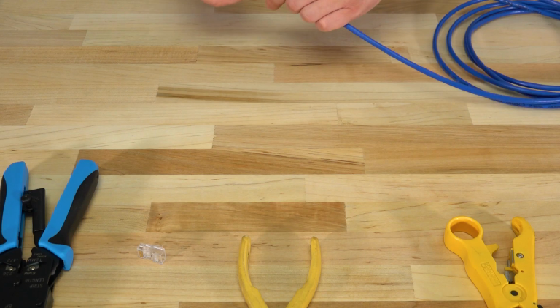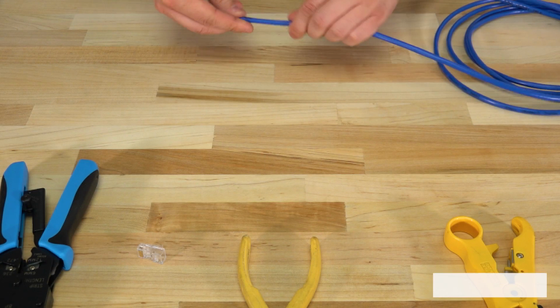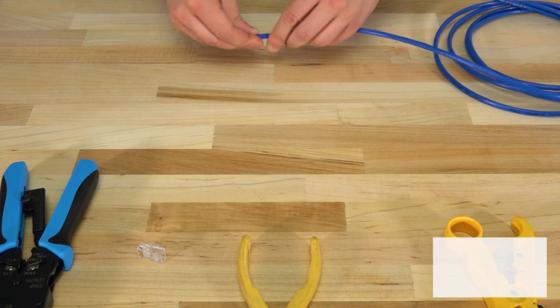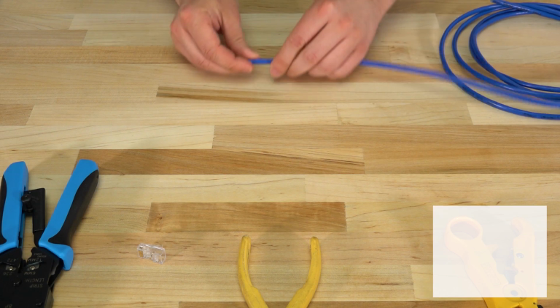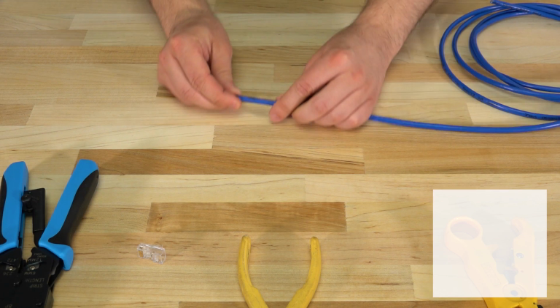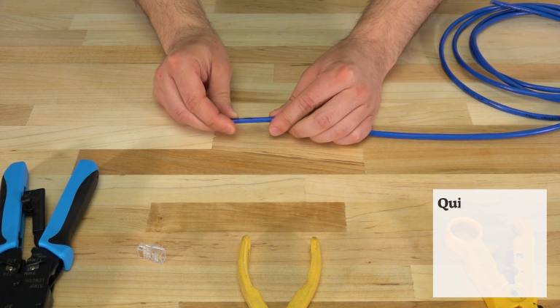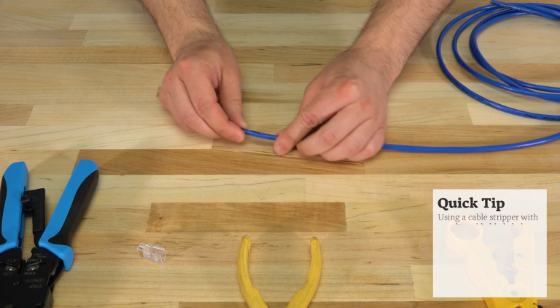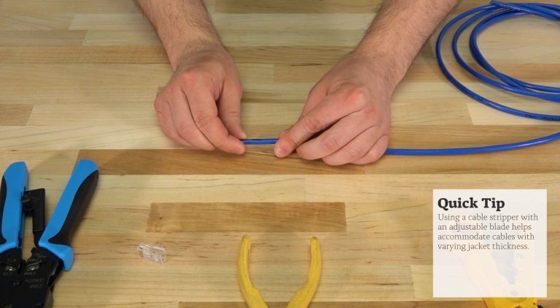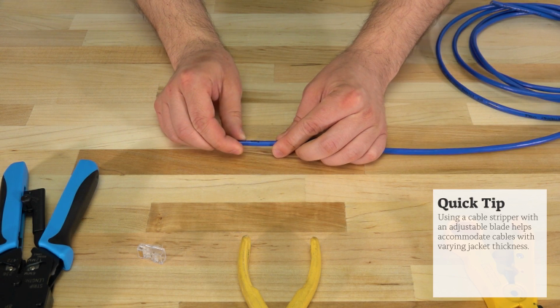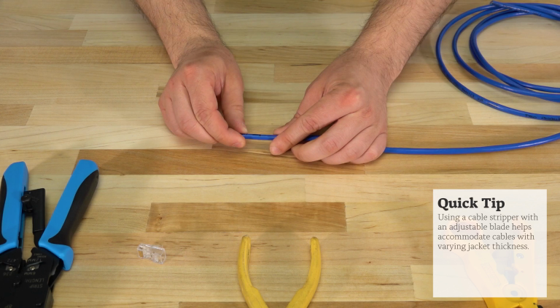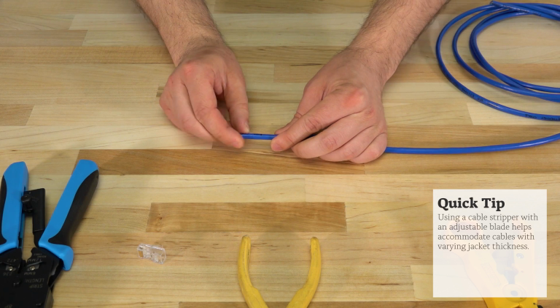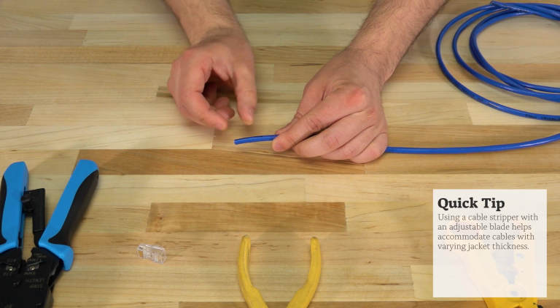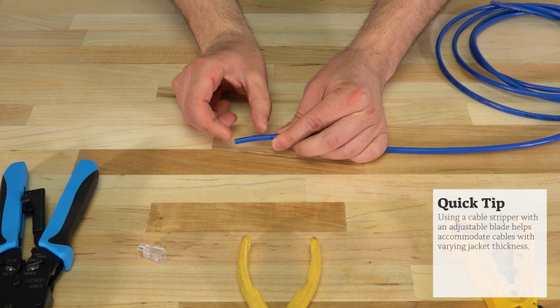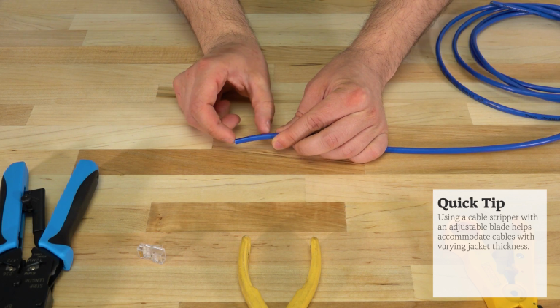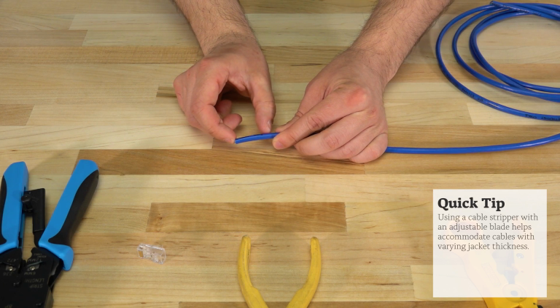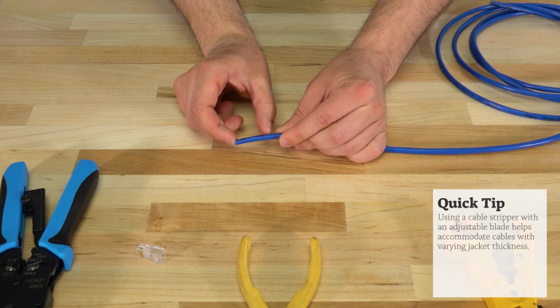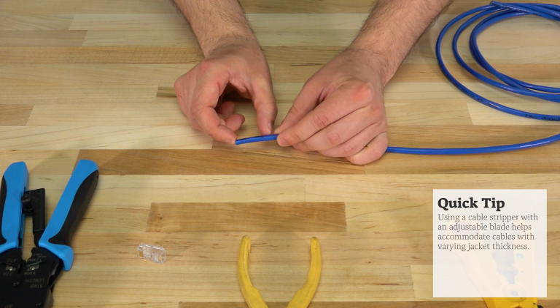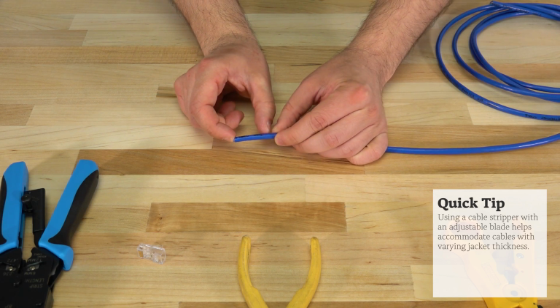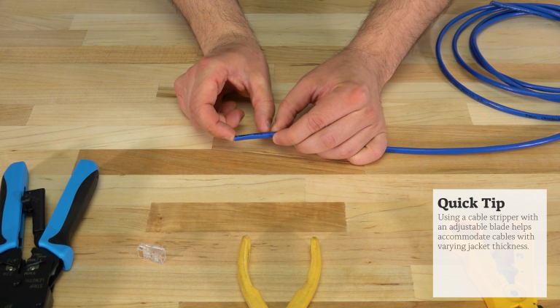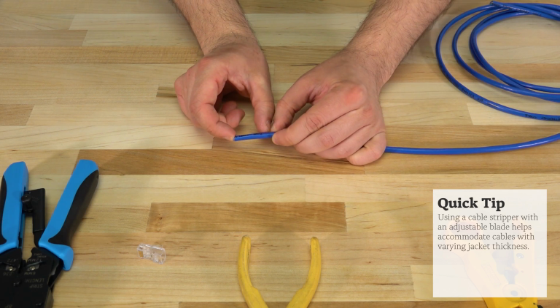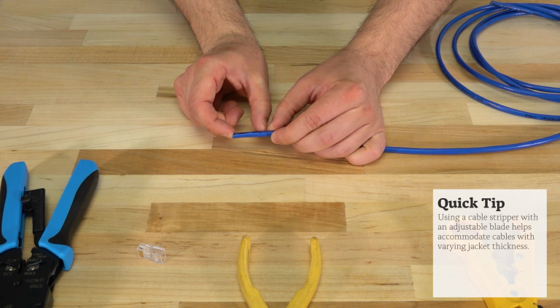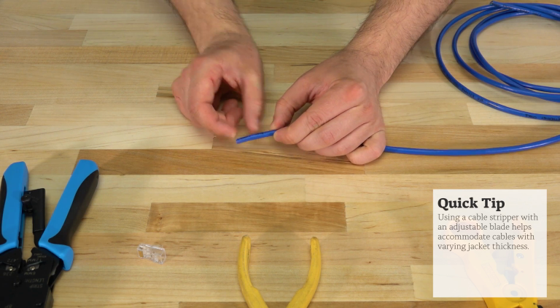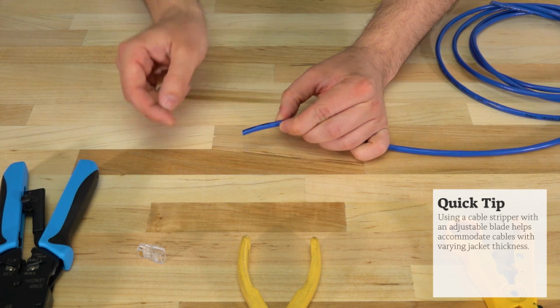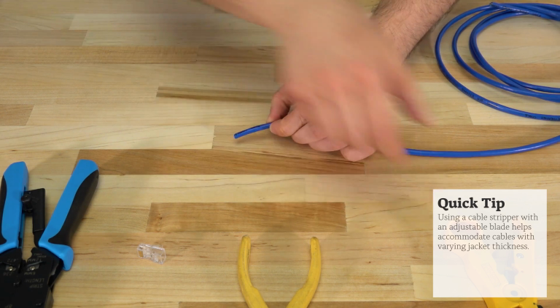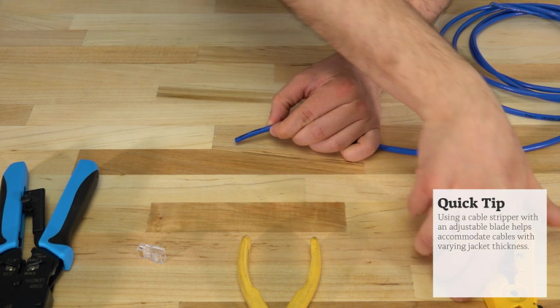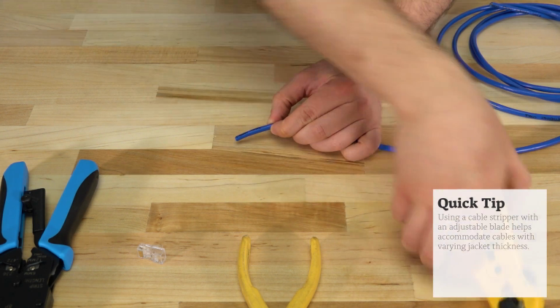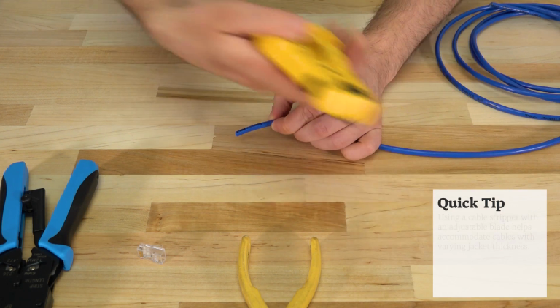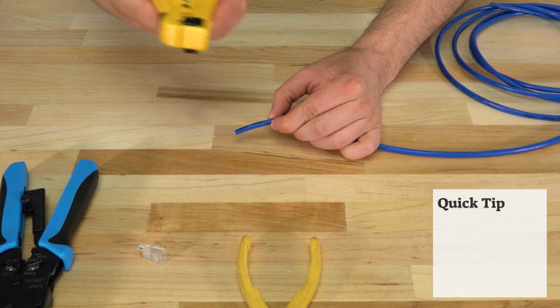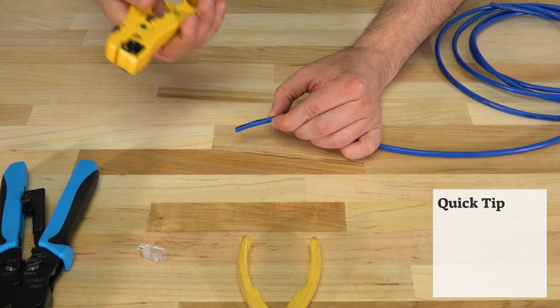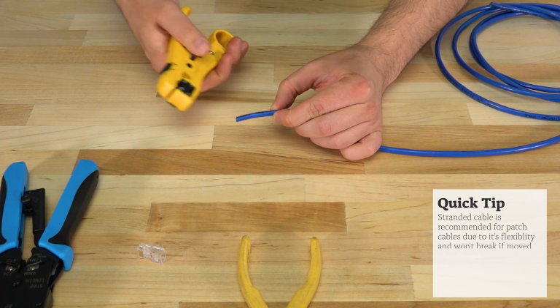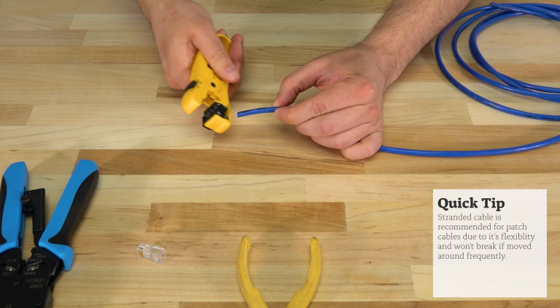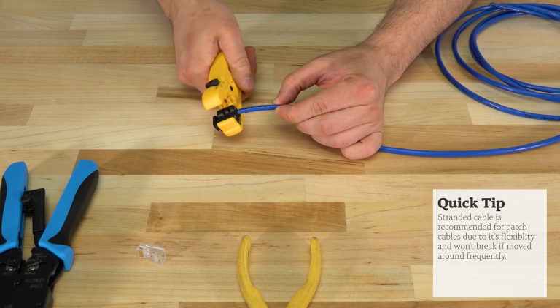Now let's get started terminating some cables. Step 1: start by stripping 1 to 1.5 inches of jacket from the cable.